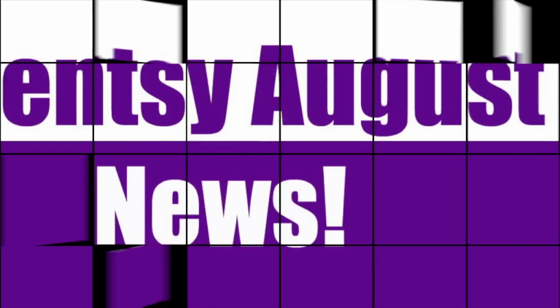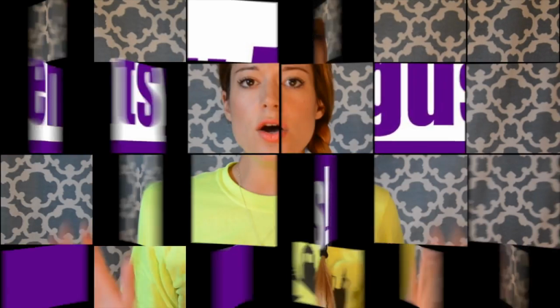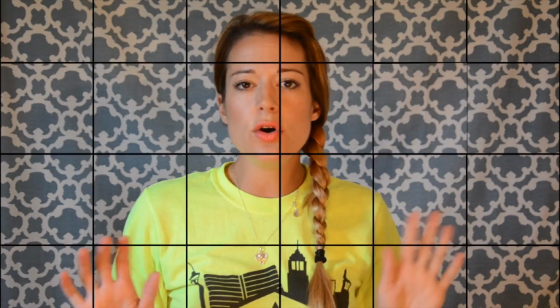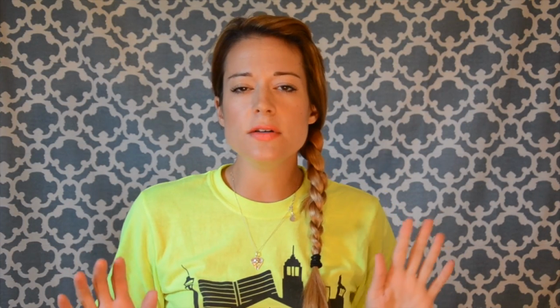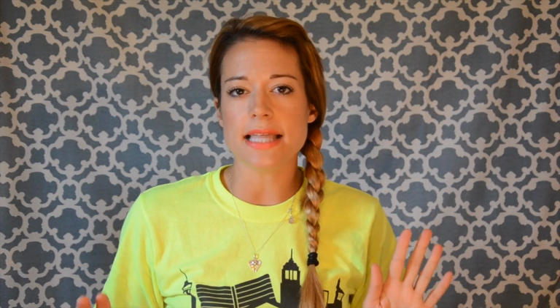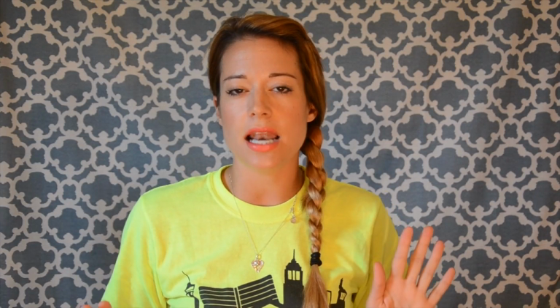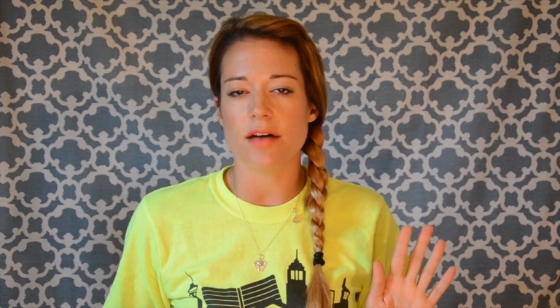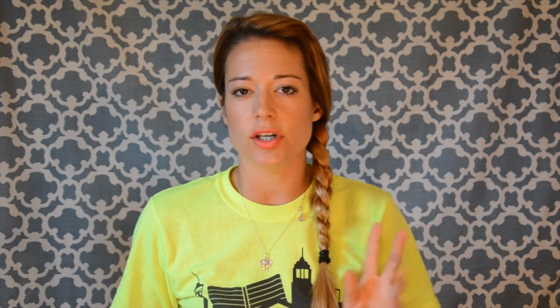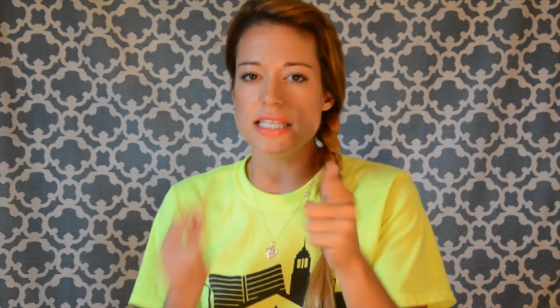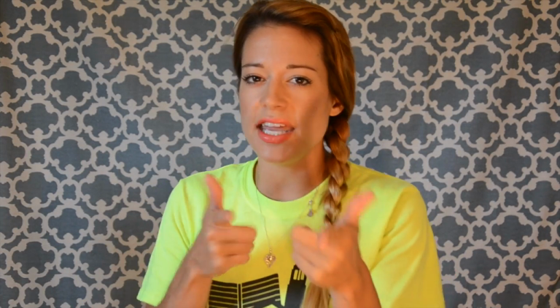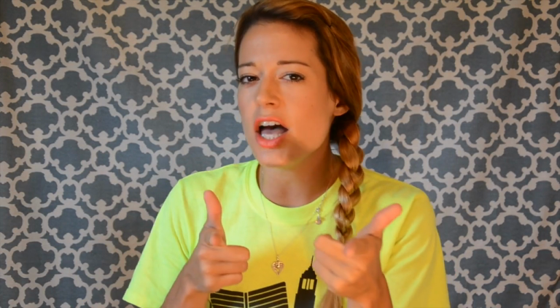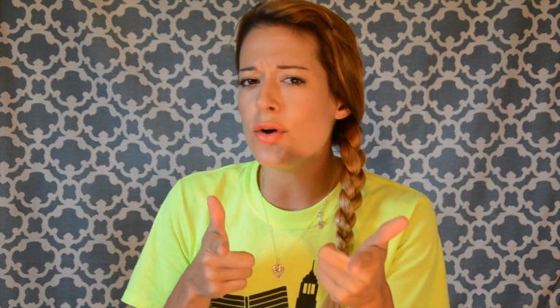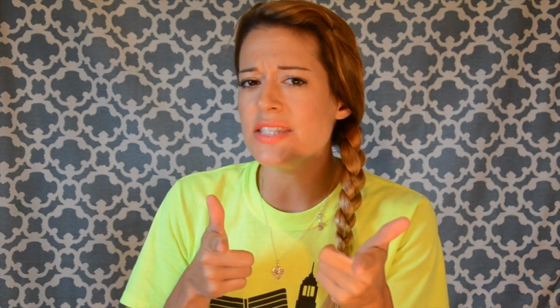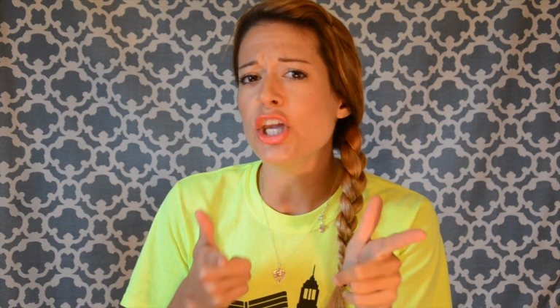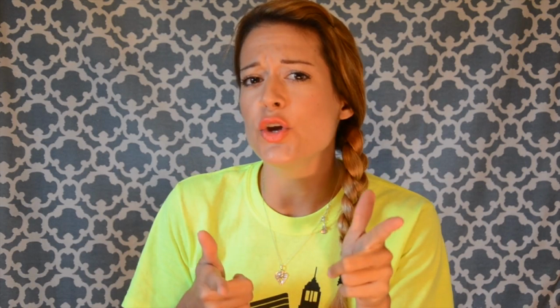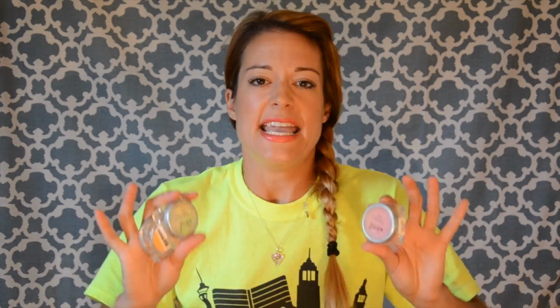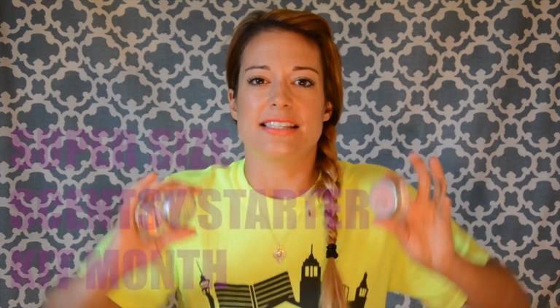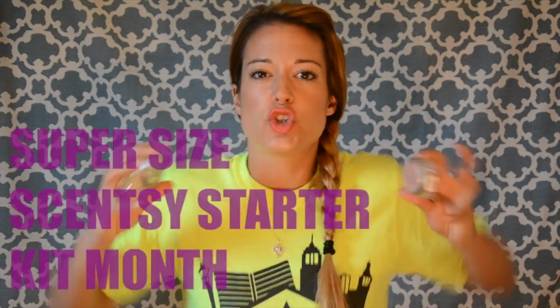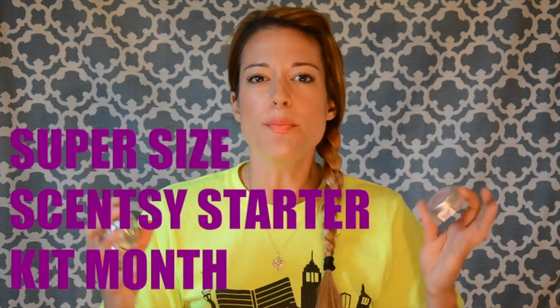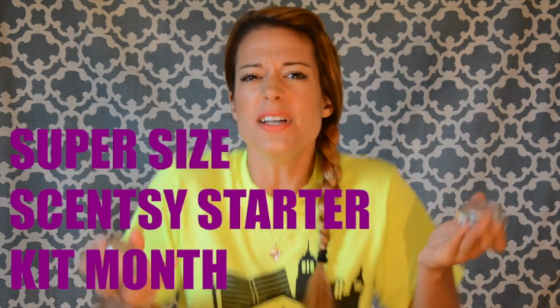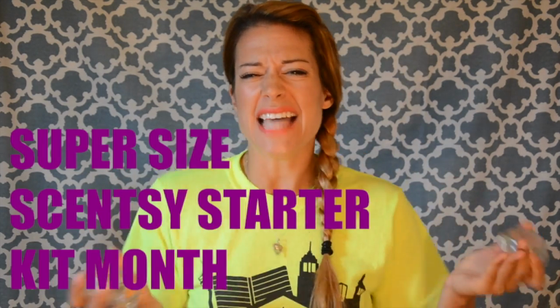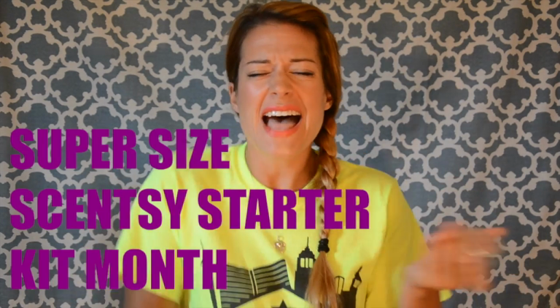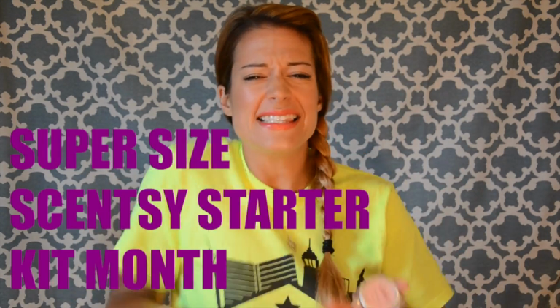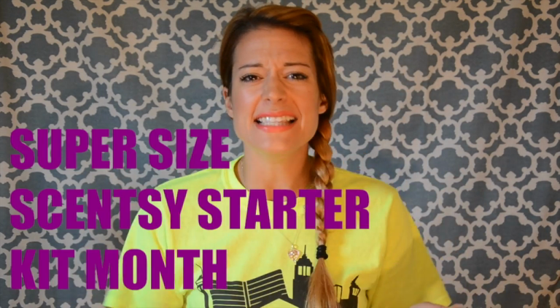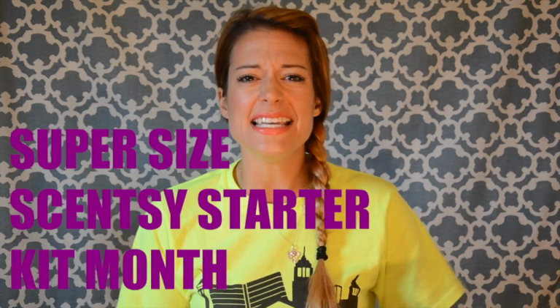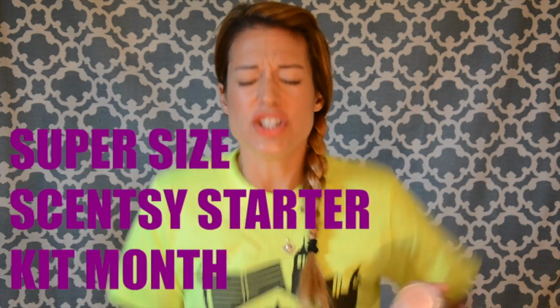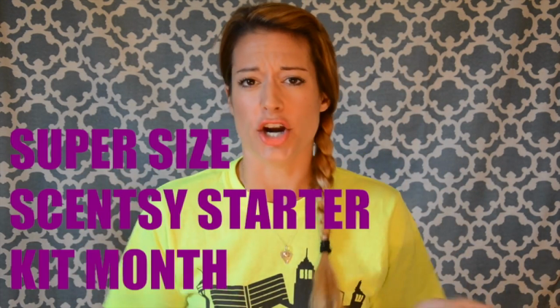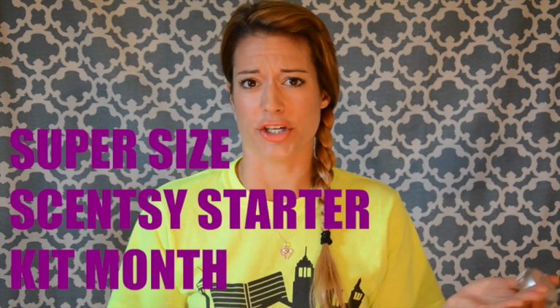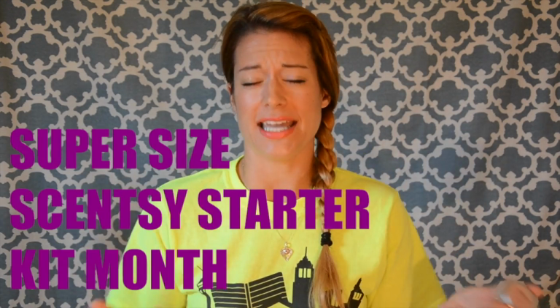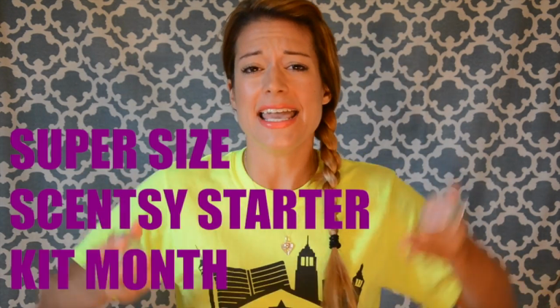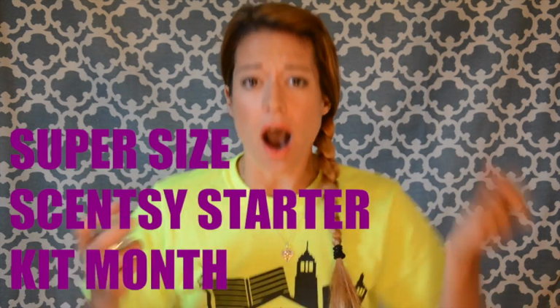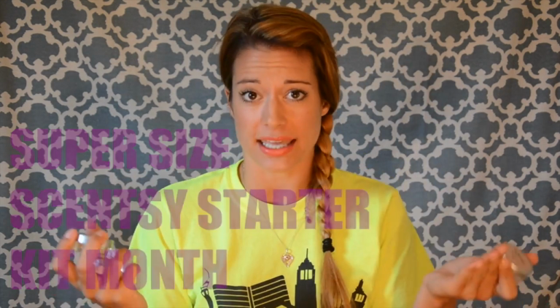Hello, Scentsy Lover! This video is for you! It's Super Size Scentsy Starter Kit in August.